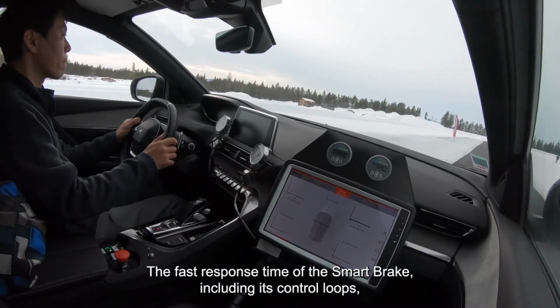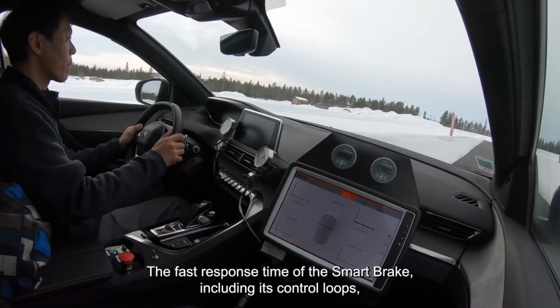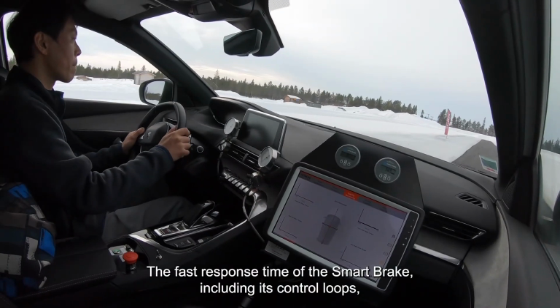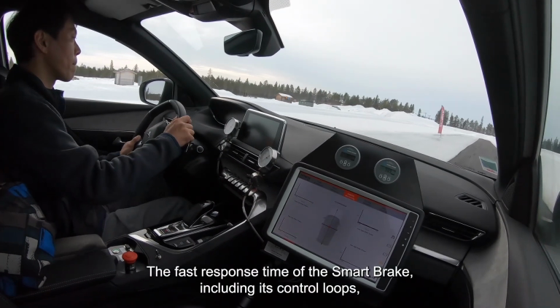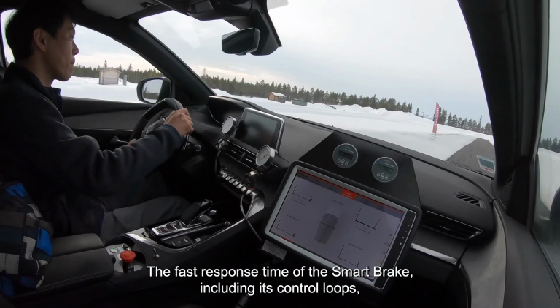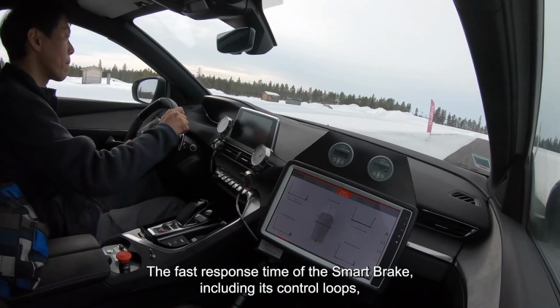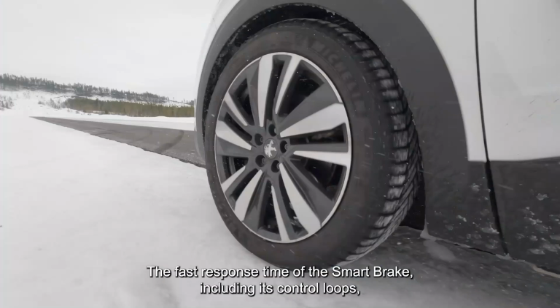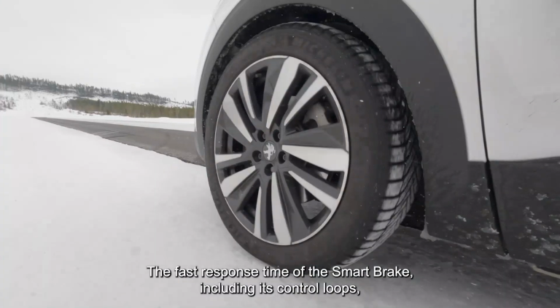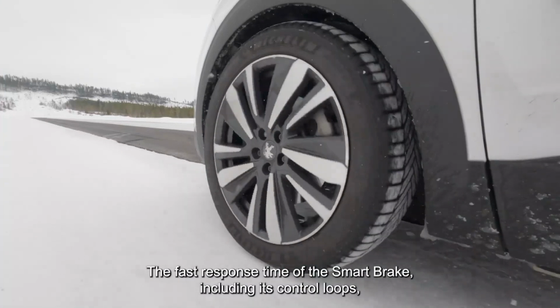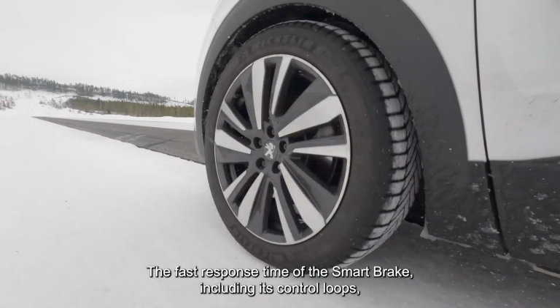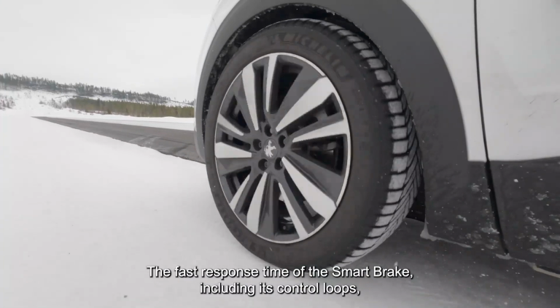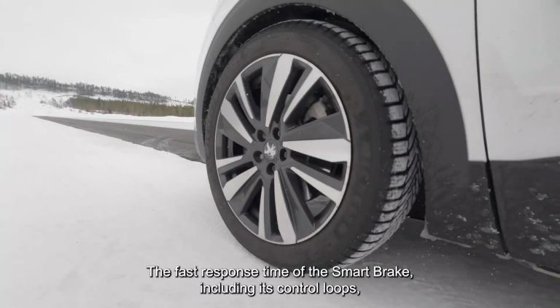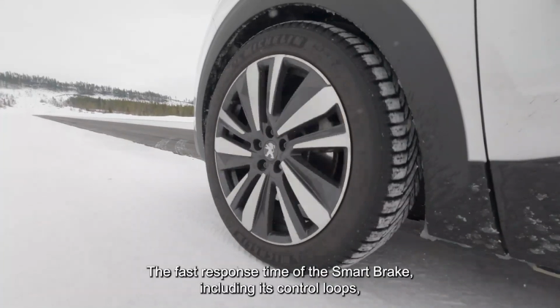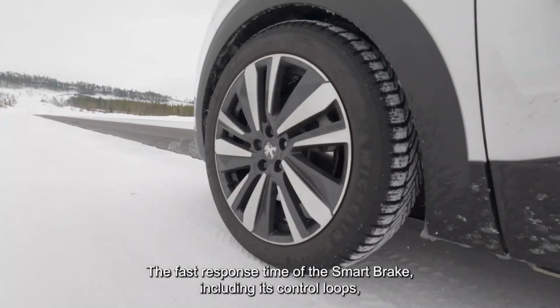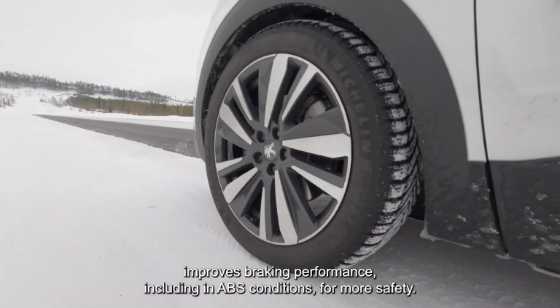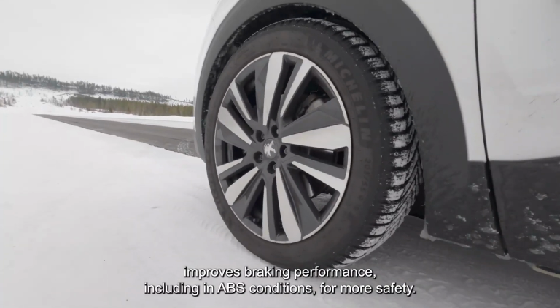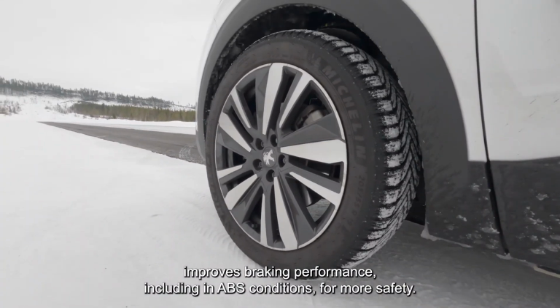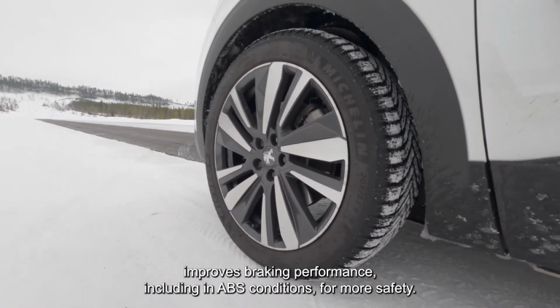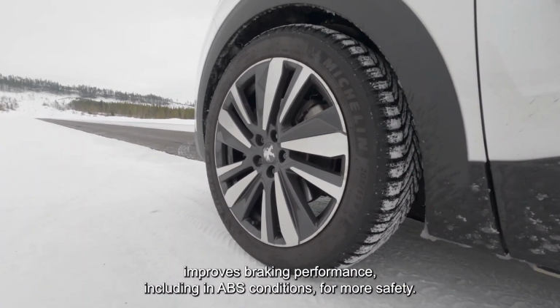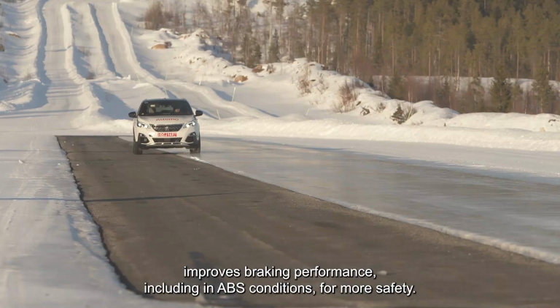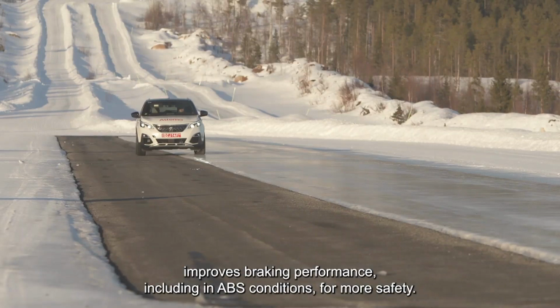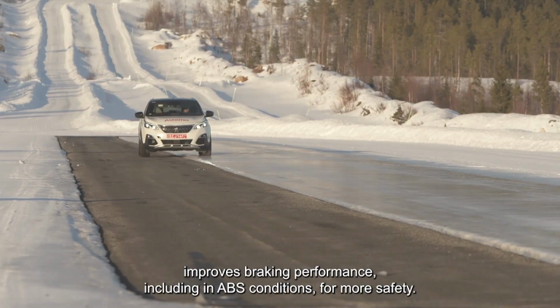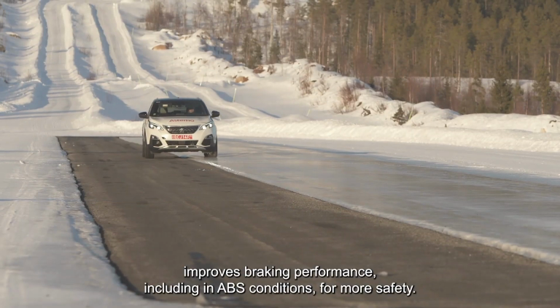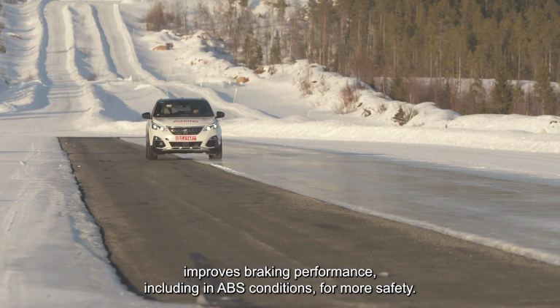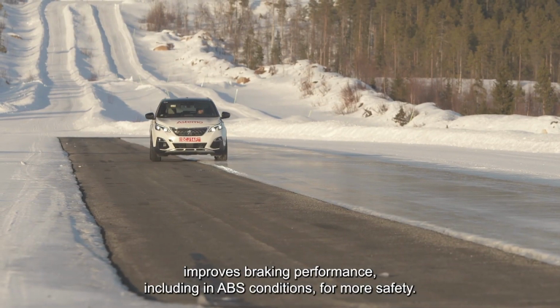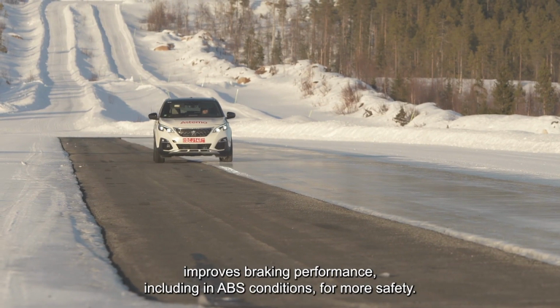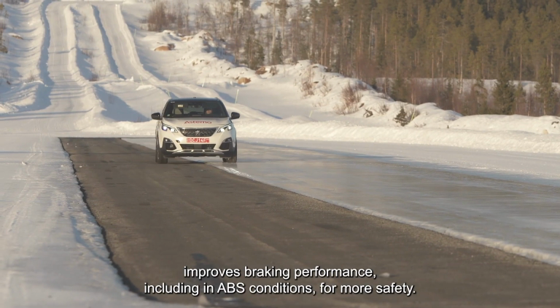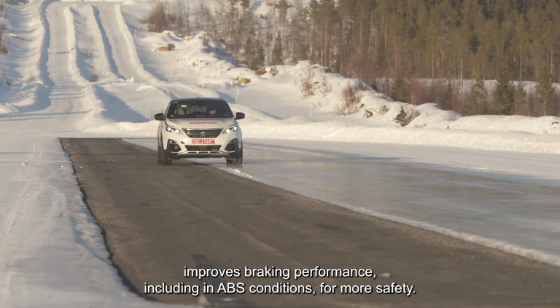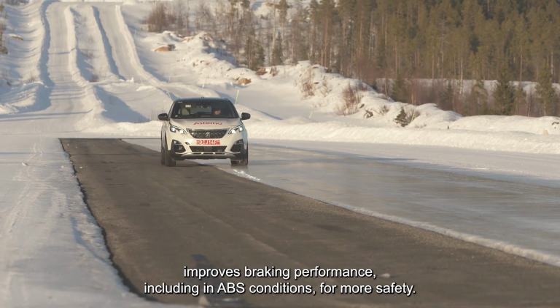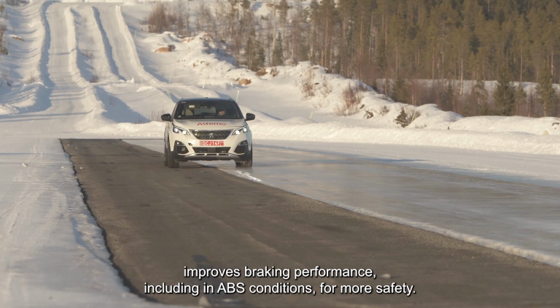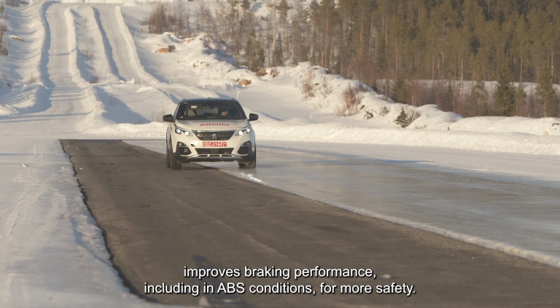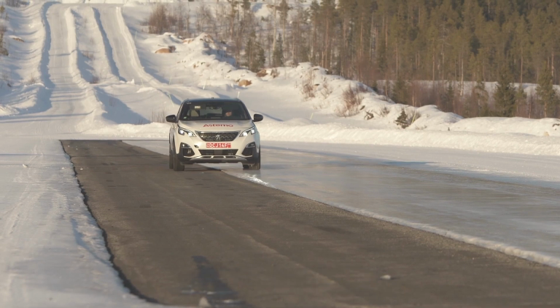The first response time of the smart brake, including its control loops, delivers improved braking performance — including in ABS conditions — for more safety.